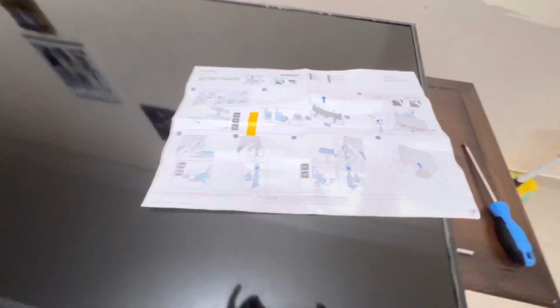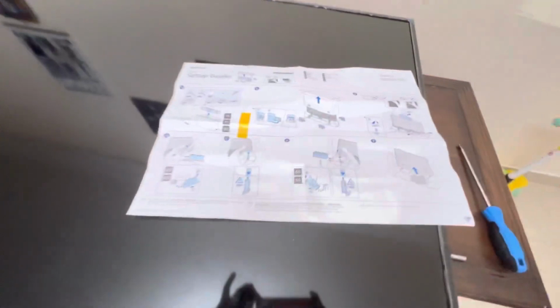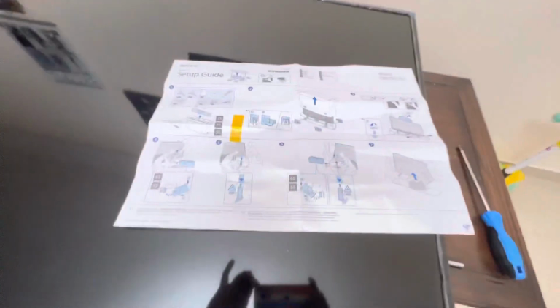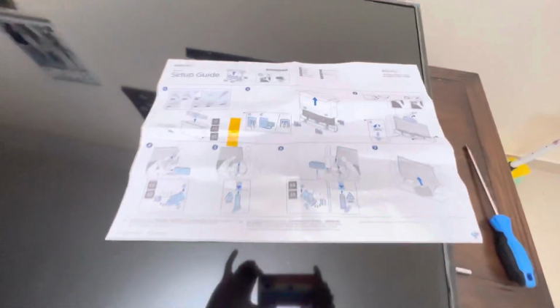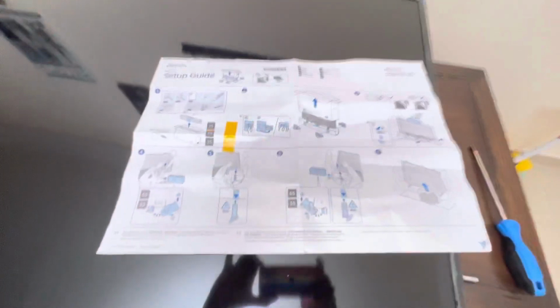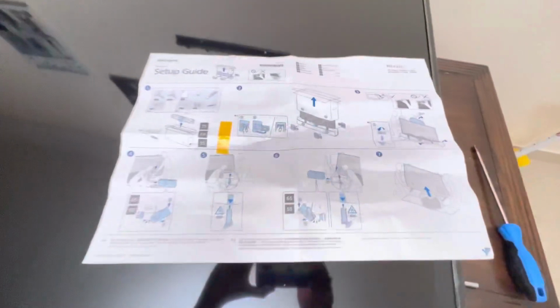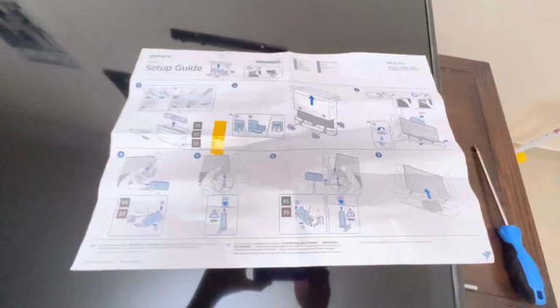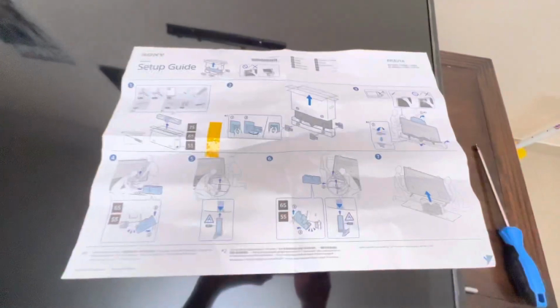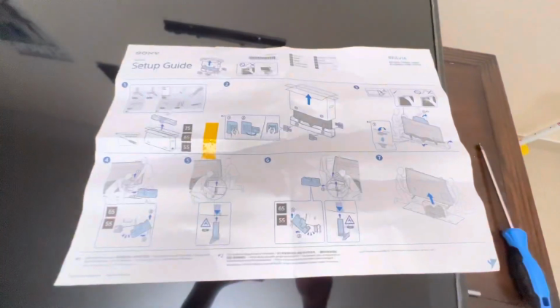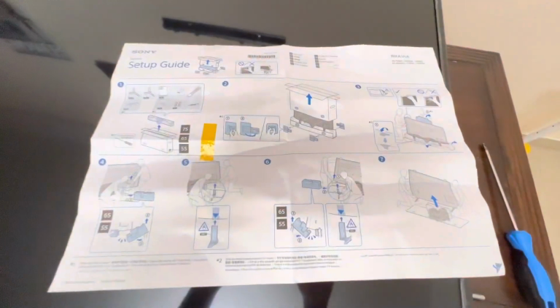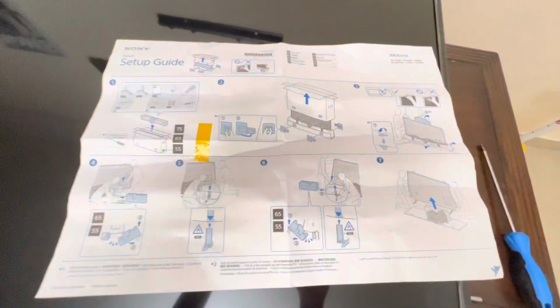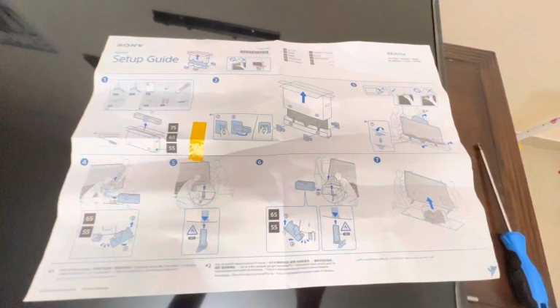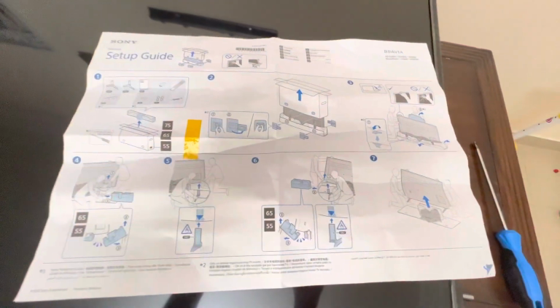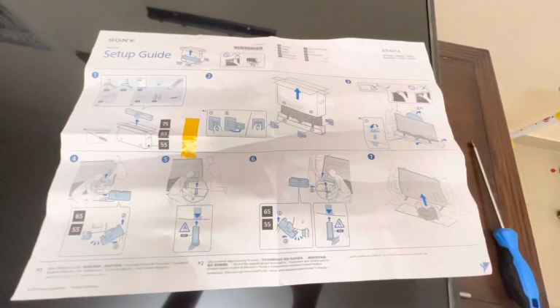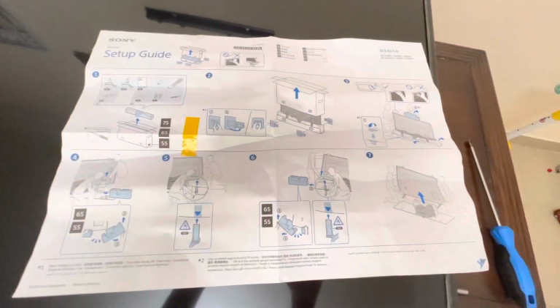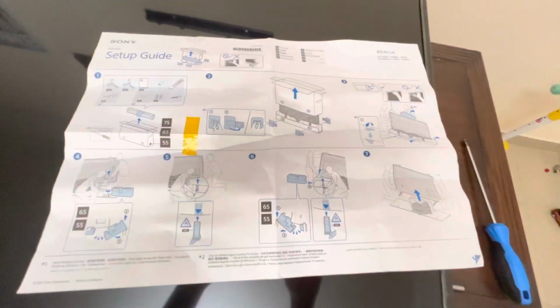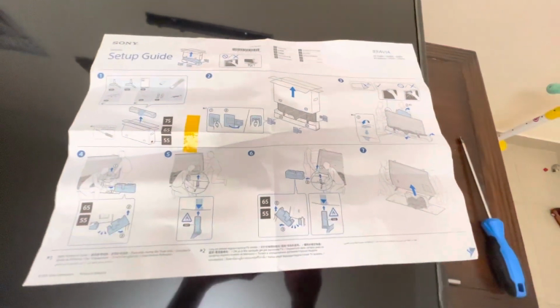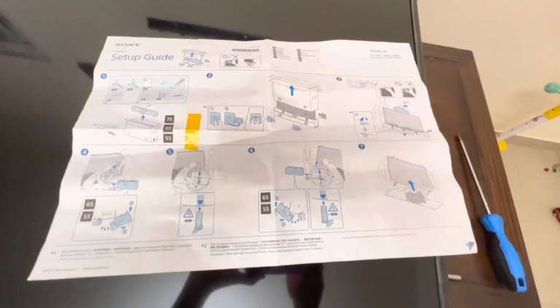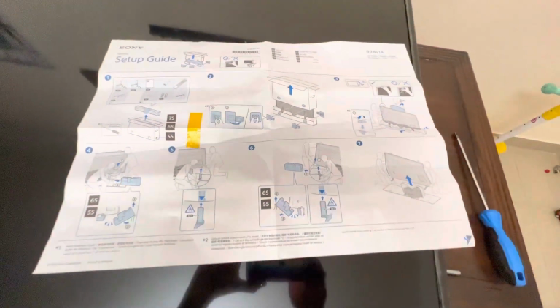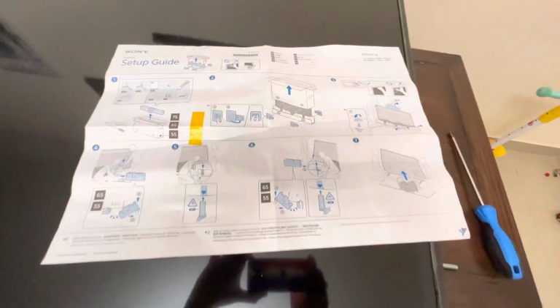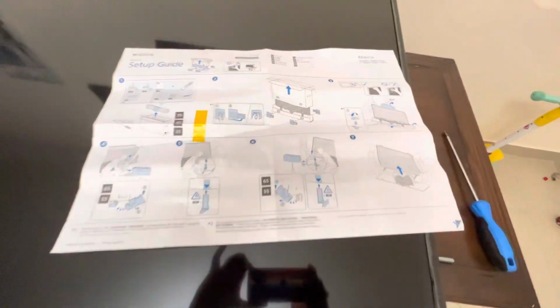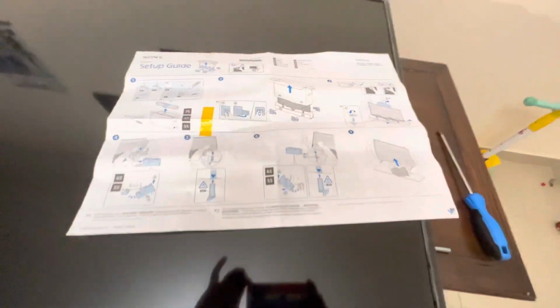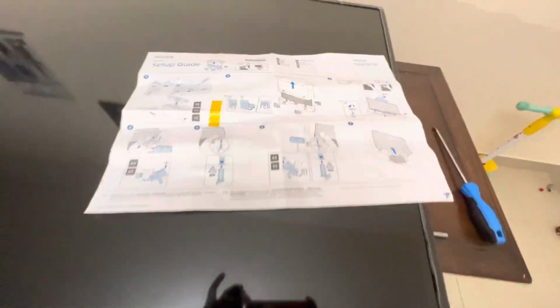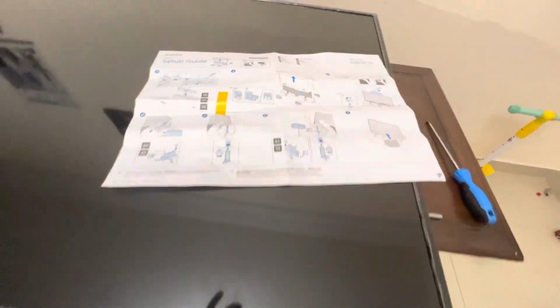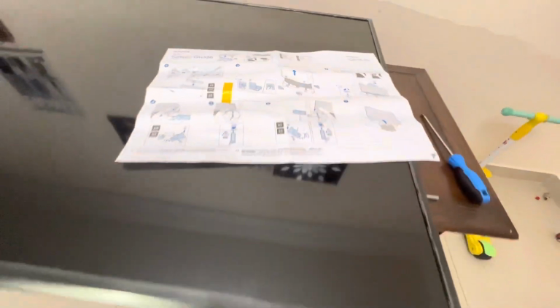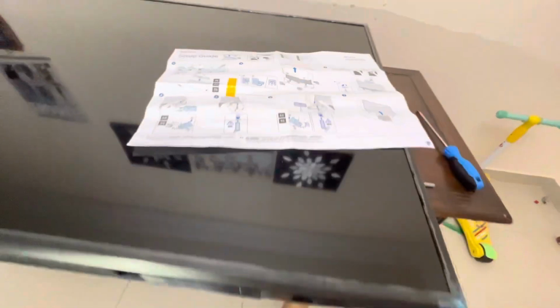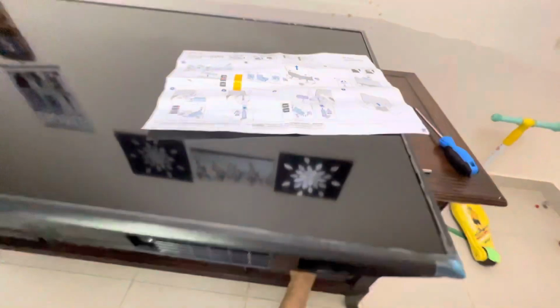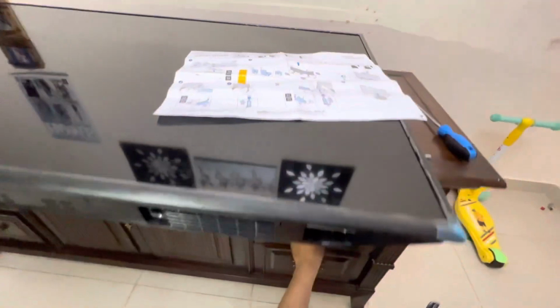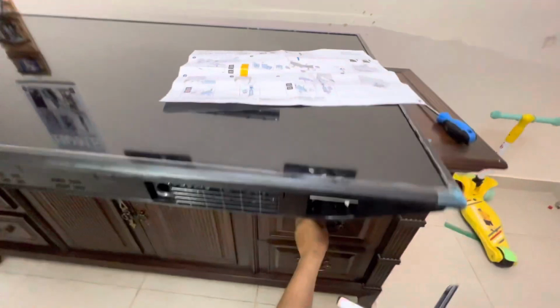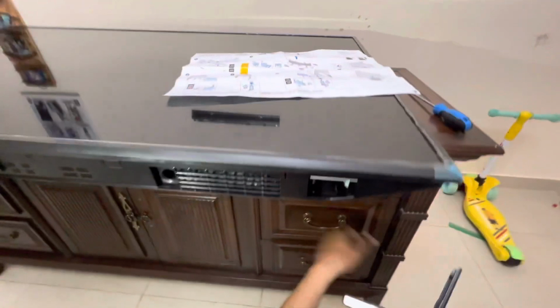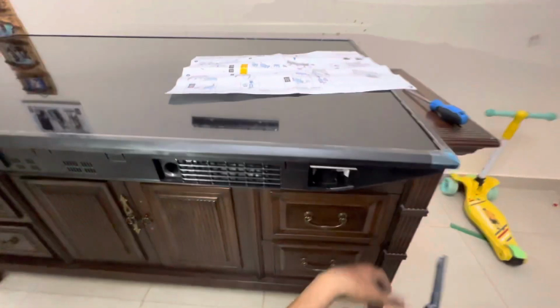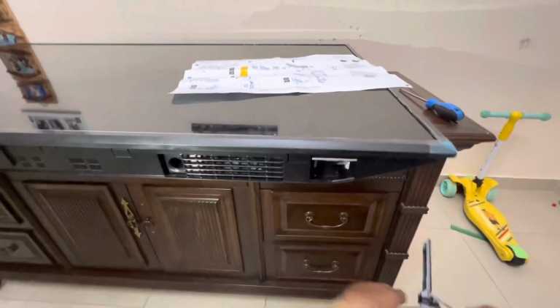What does this mean? This video will help you understand the process easily.